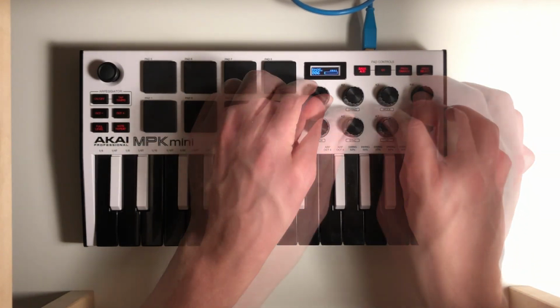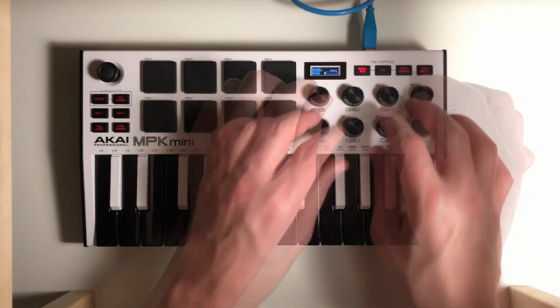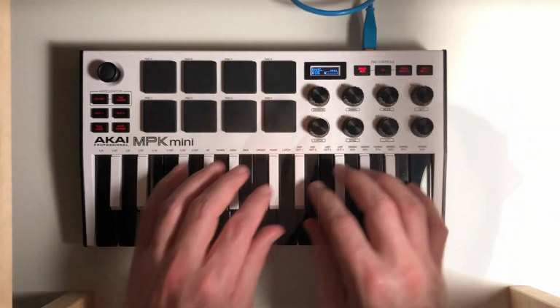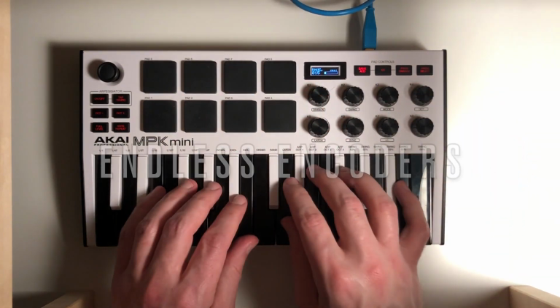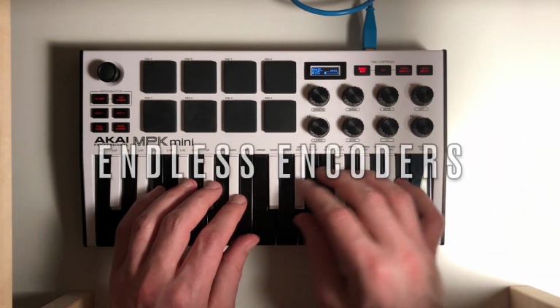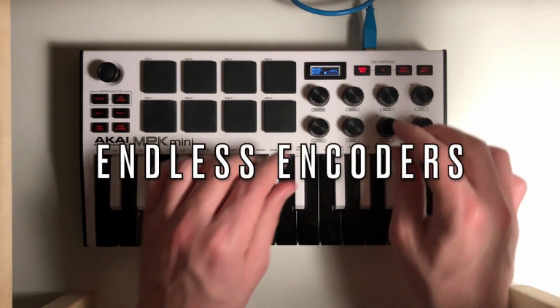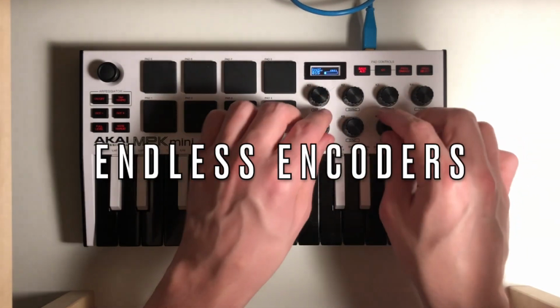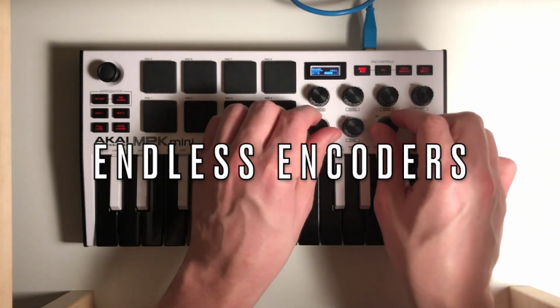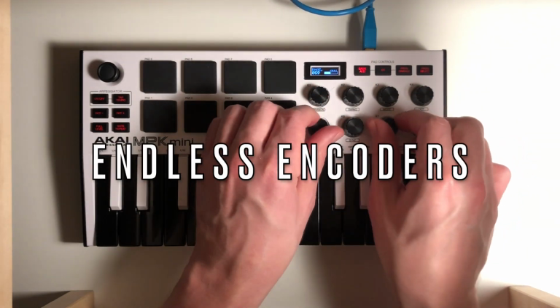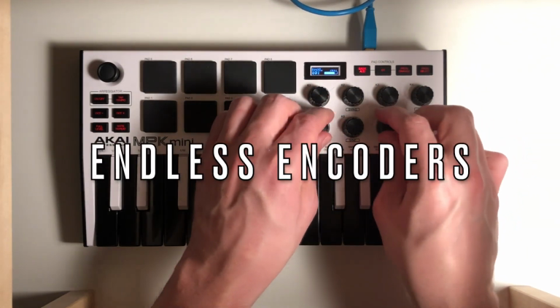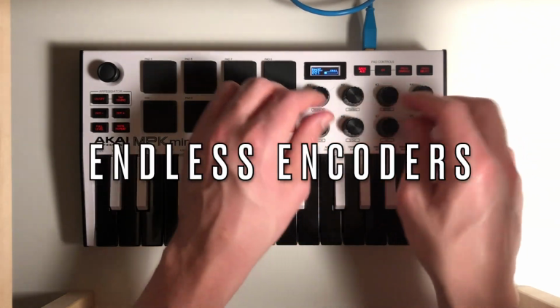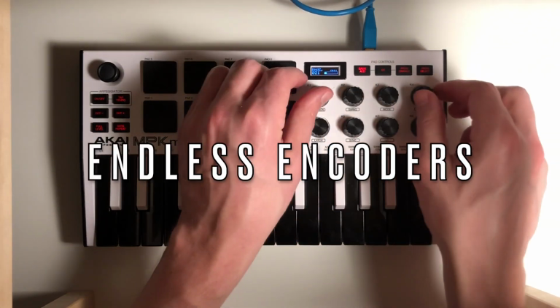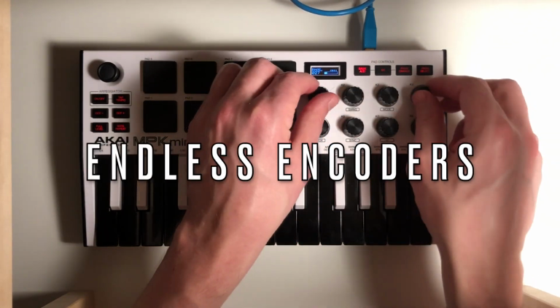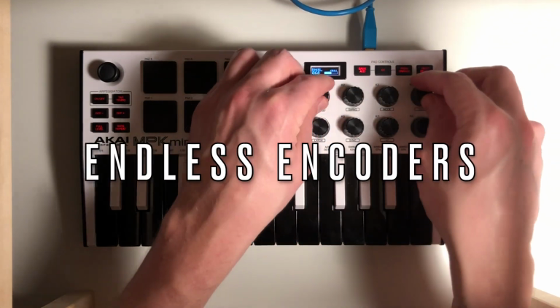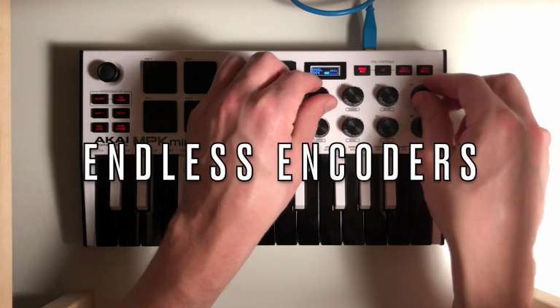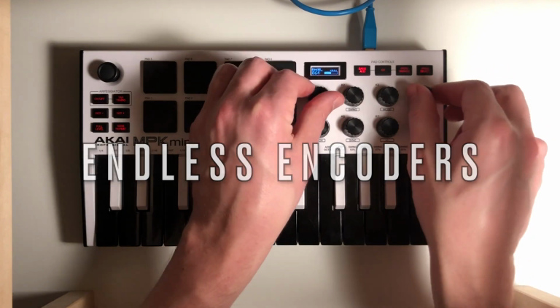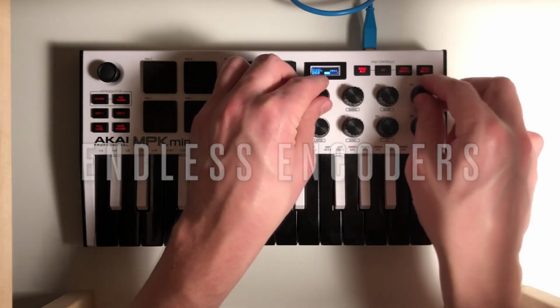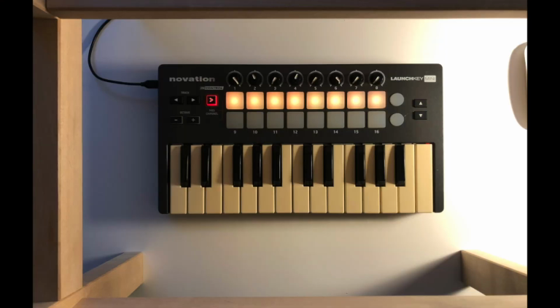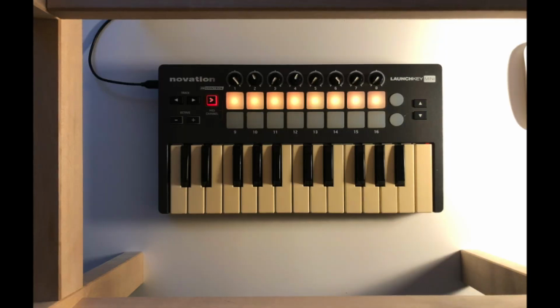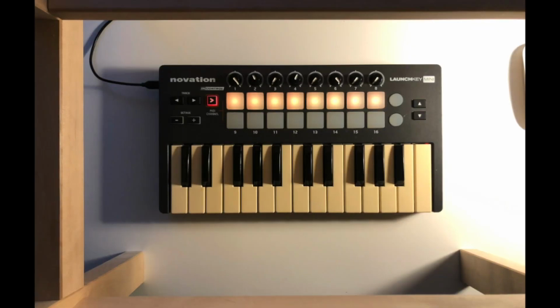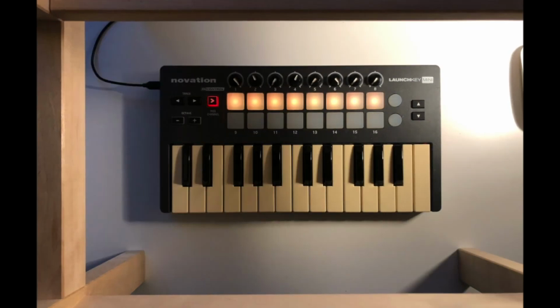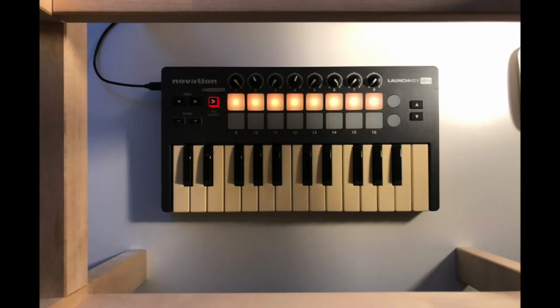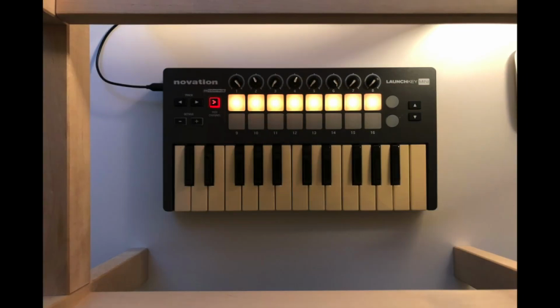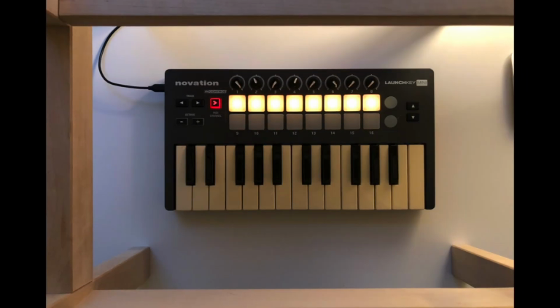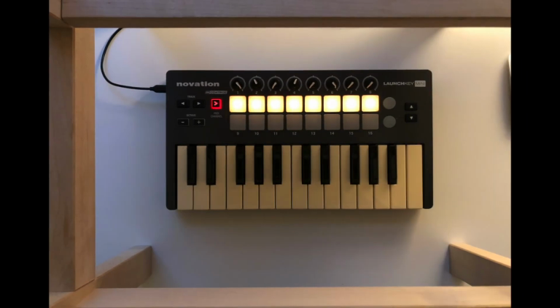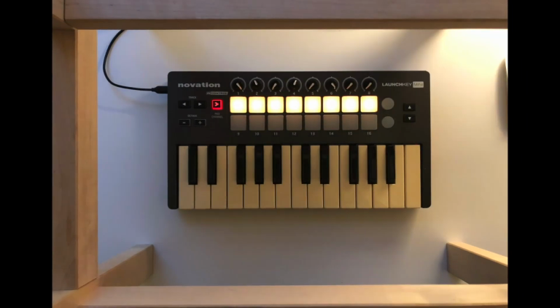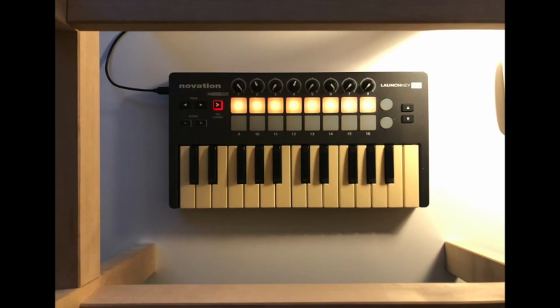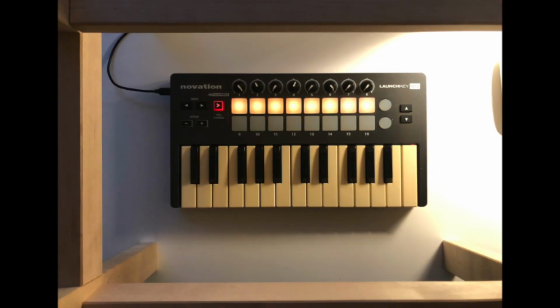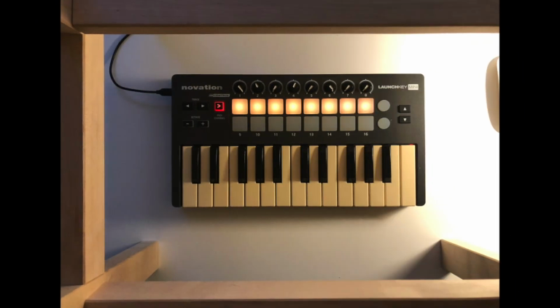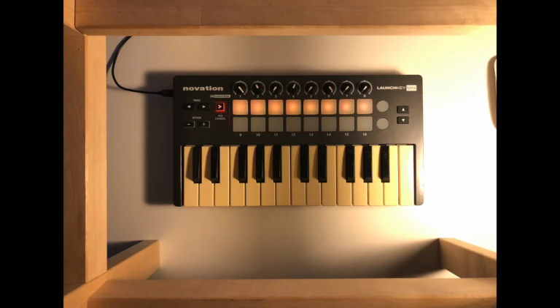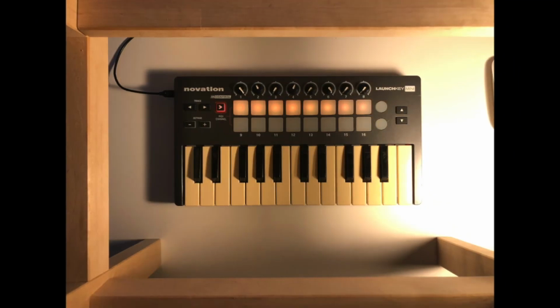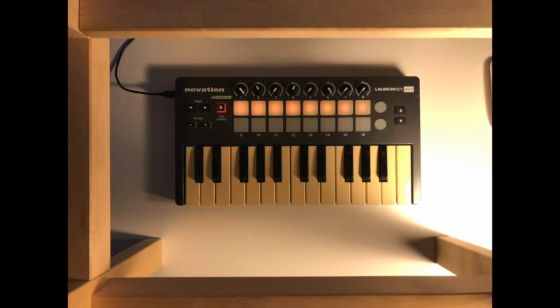The knobs are infinite potentiometers, meaning they can spin forever — unlike the Launch Key Mini's knobs, which have a definite start and stop.